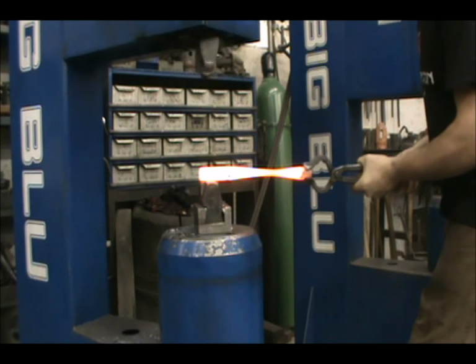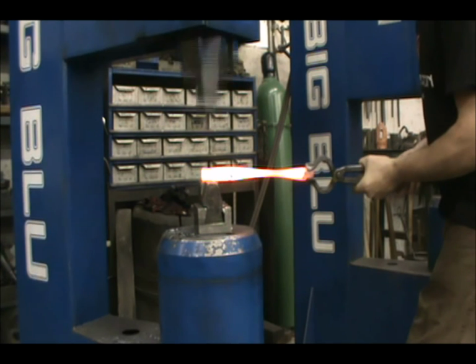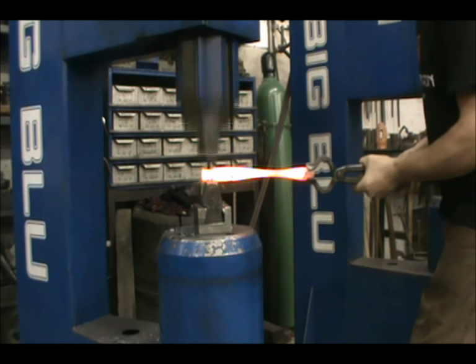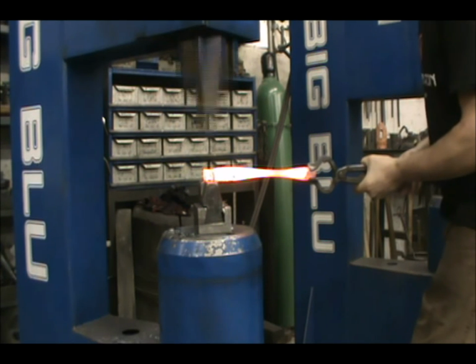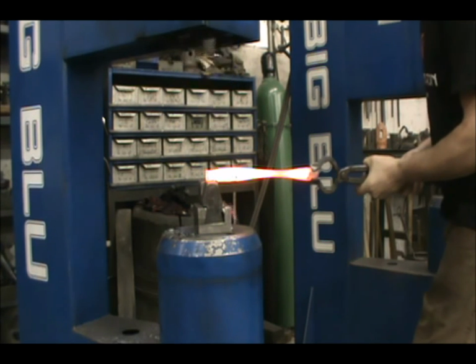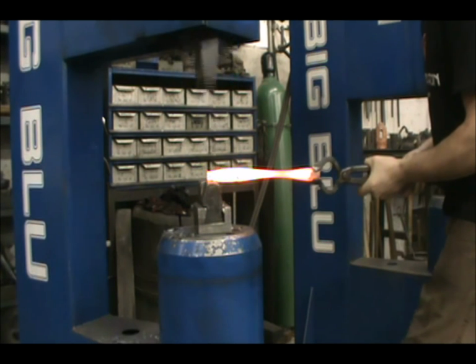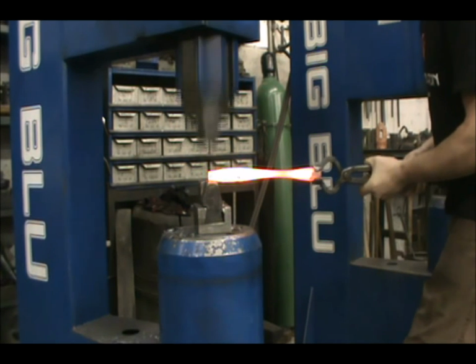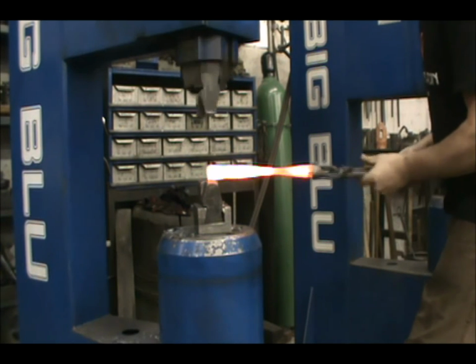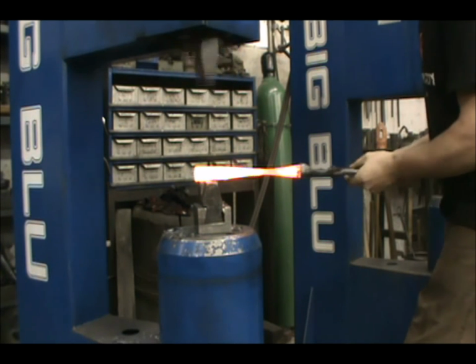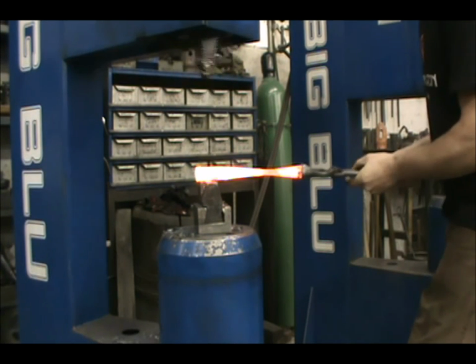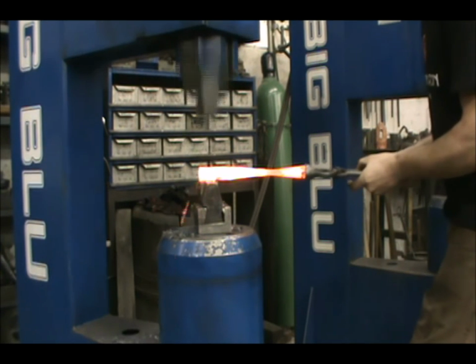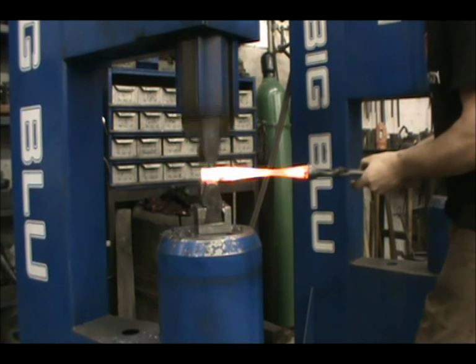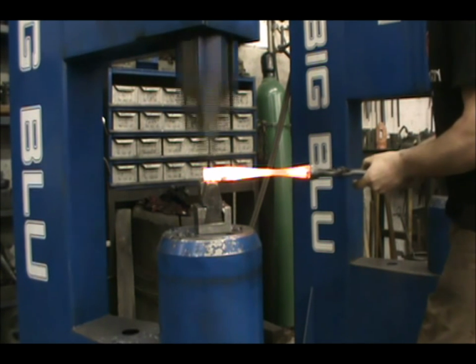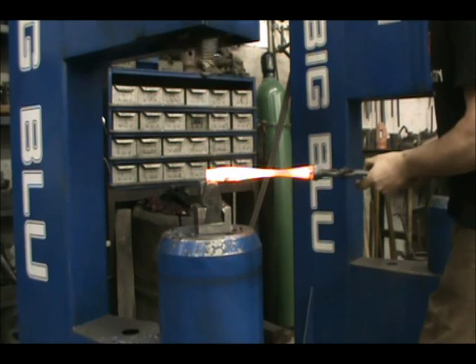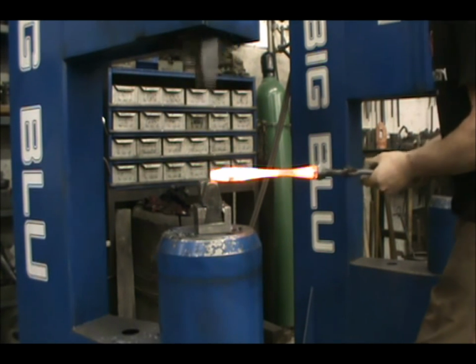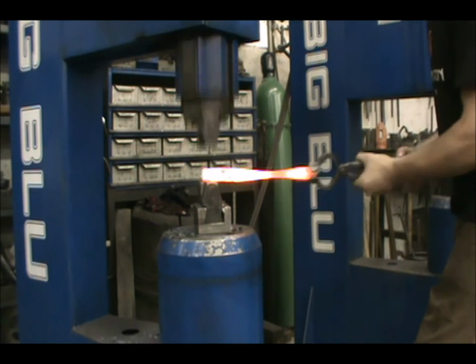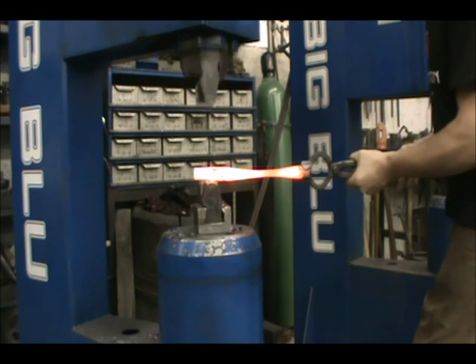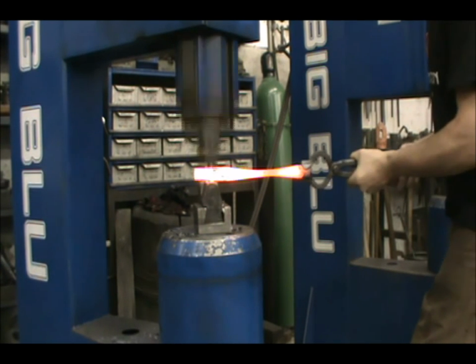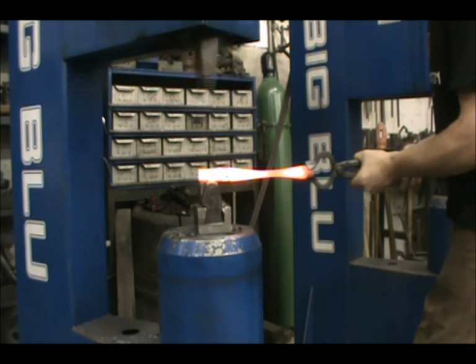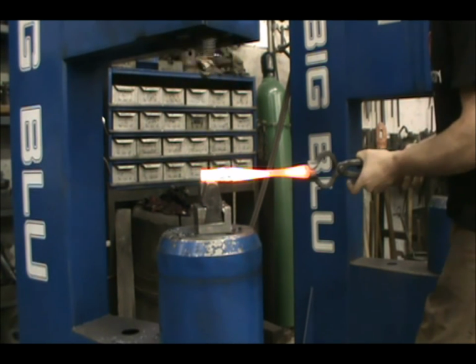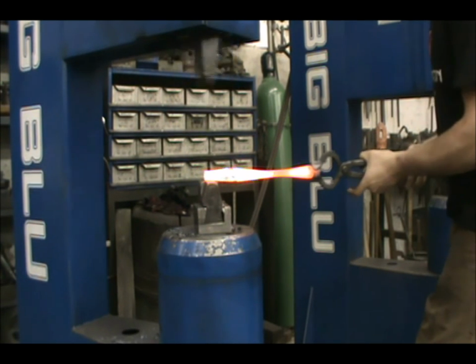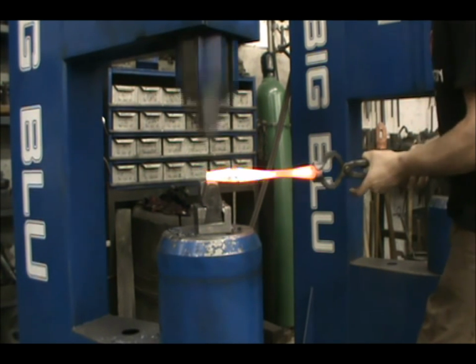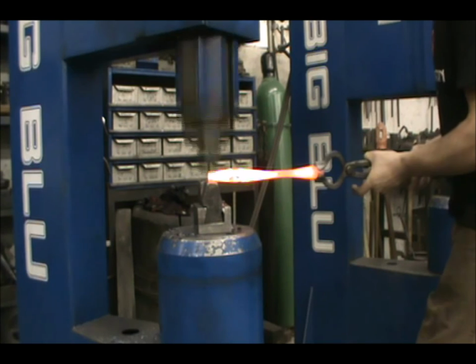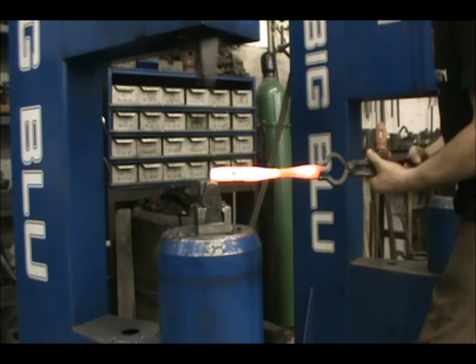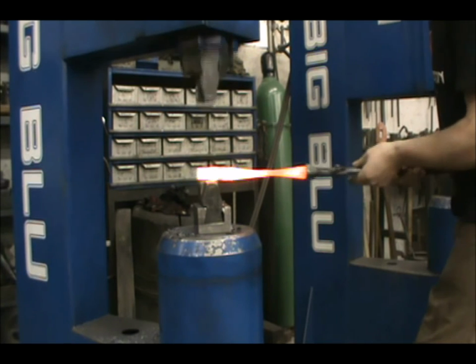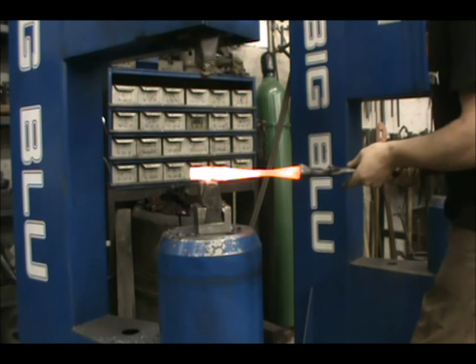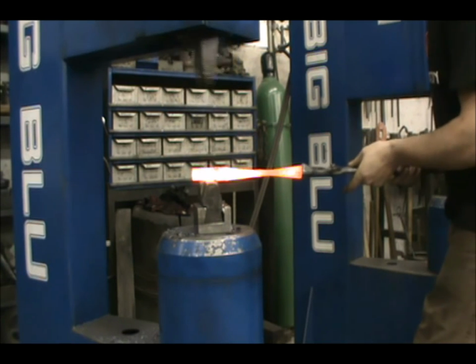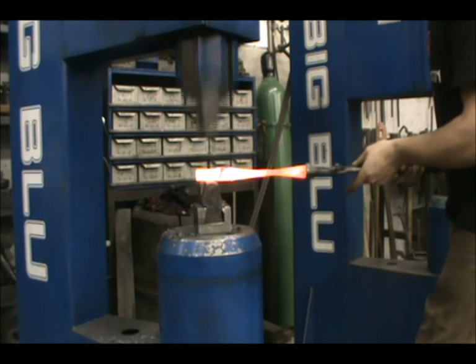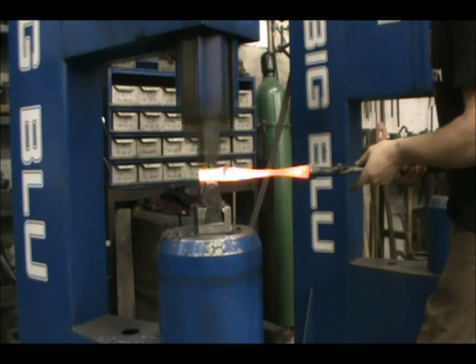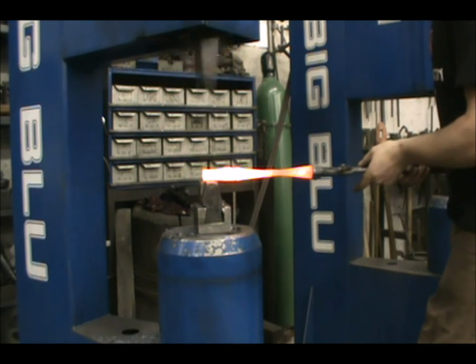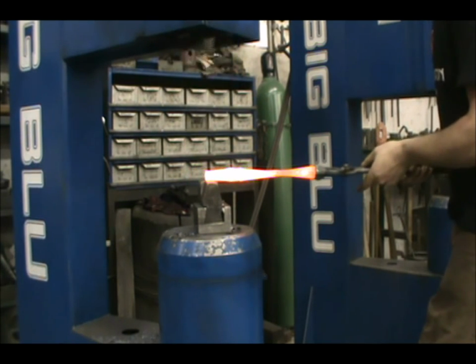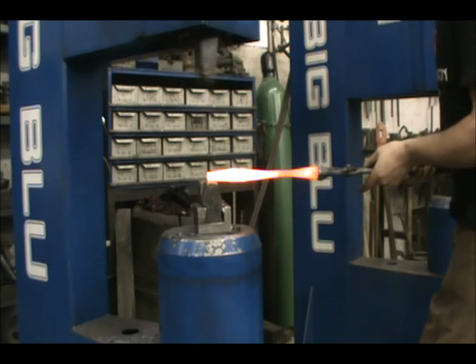Last, you draw the taper on the end downhill to the tip, and if you have to reheat the end of the bar, it is easier than reheating a spot in the middle.